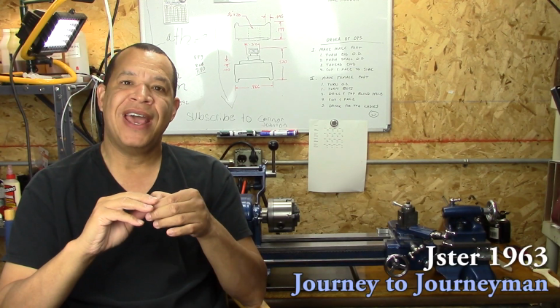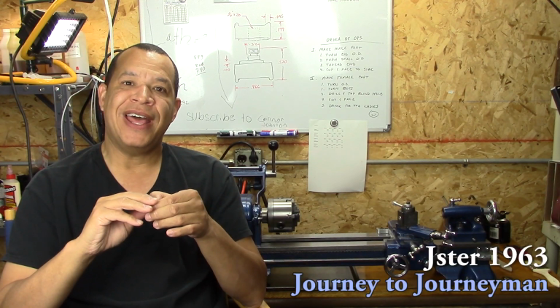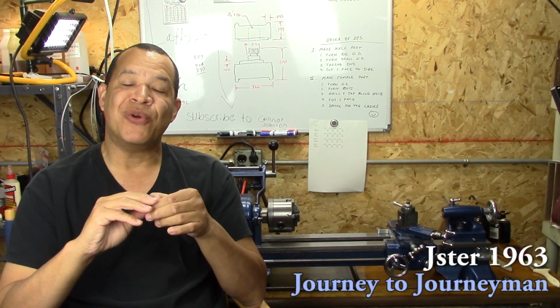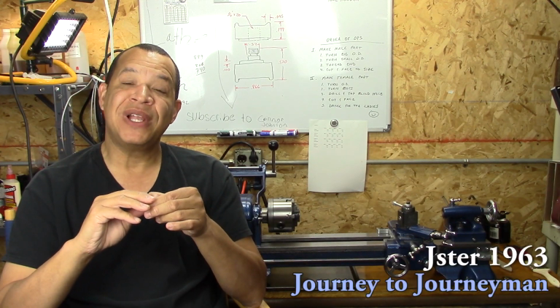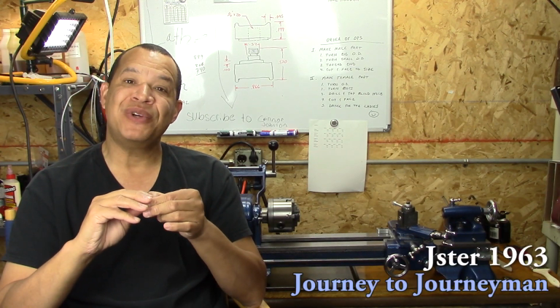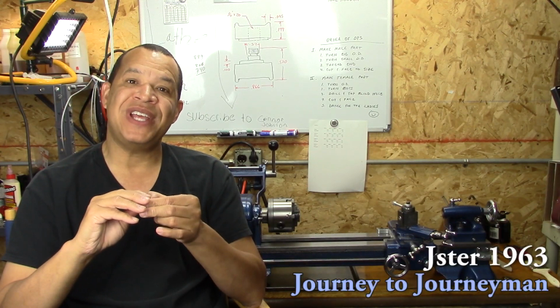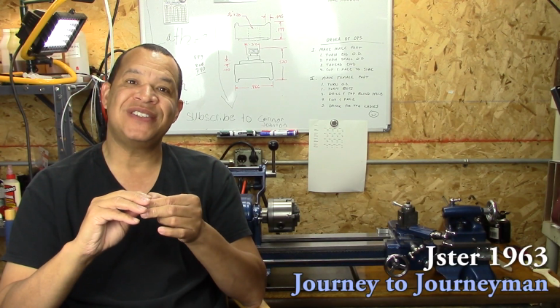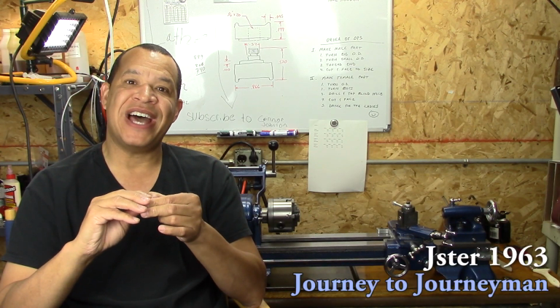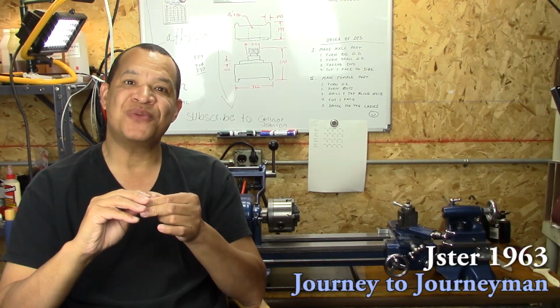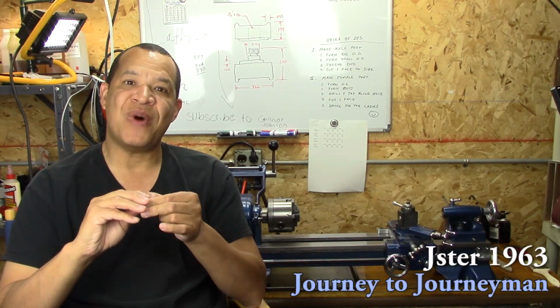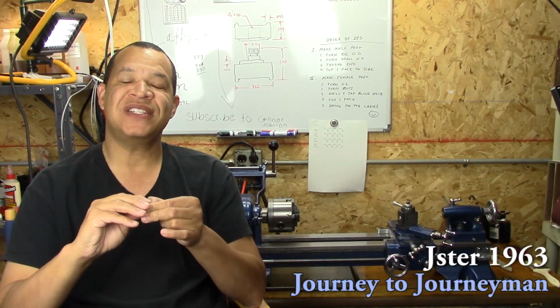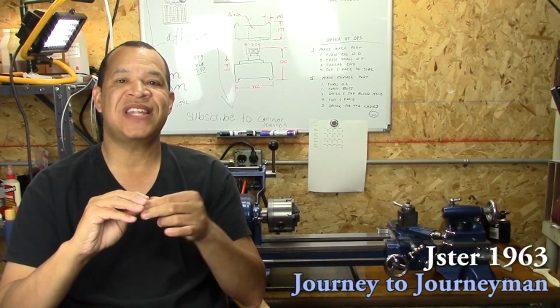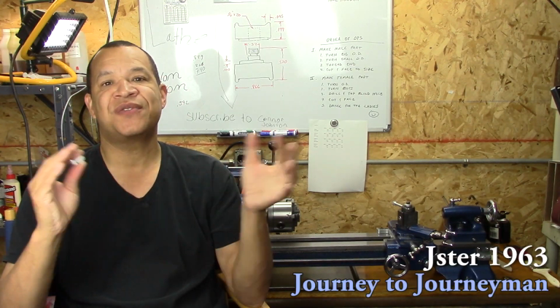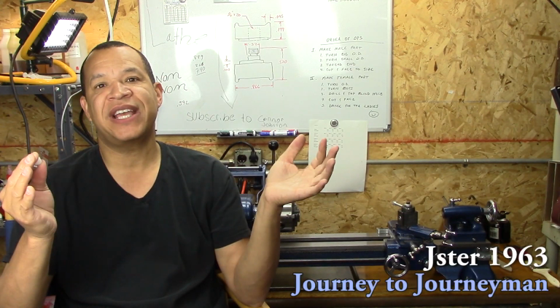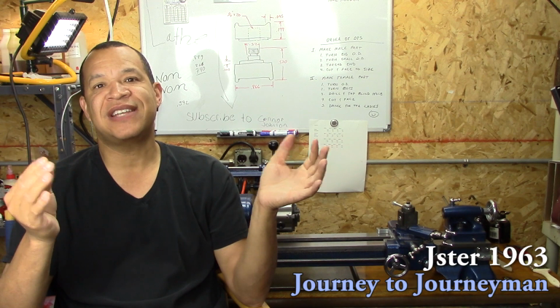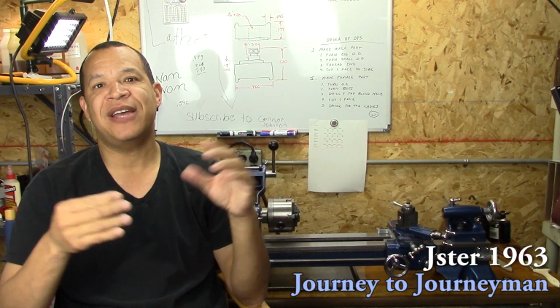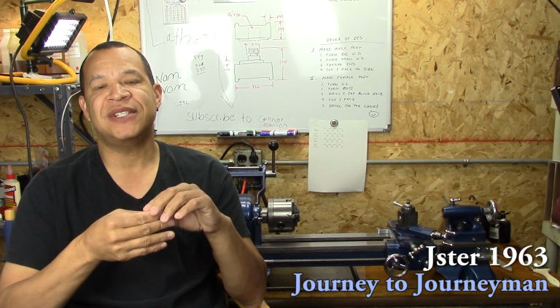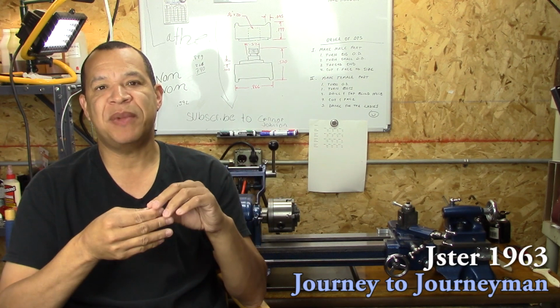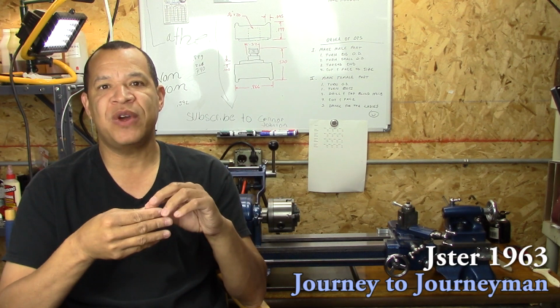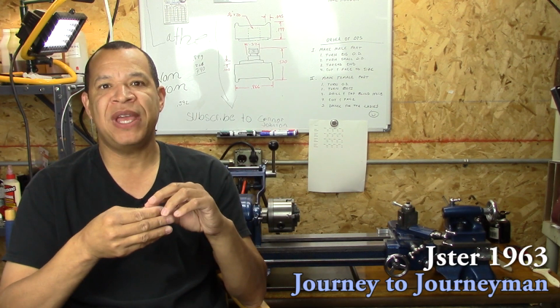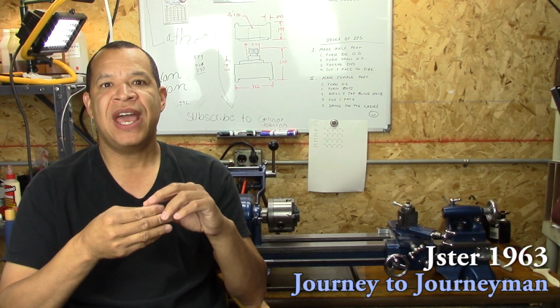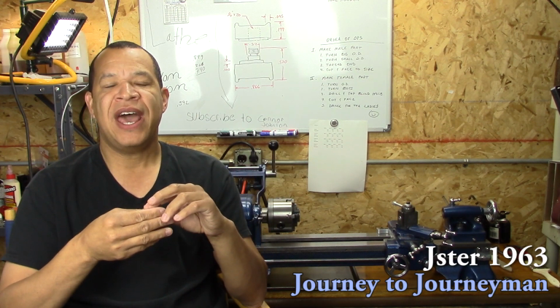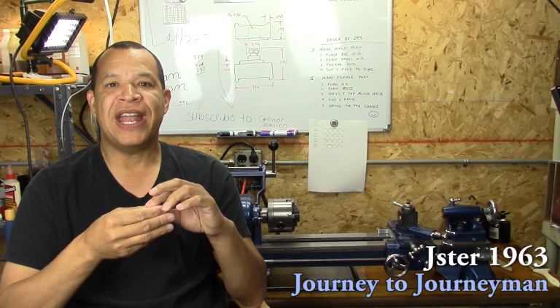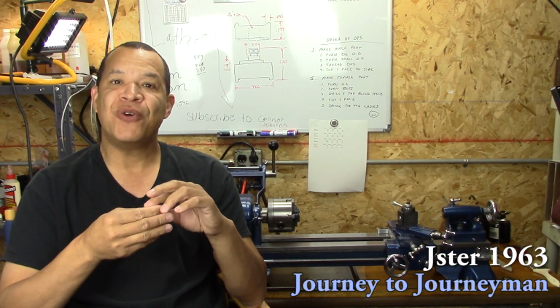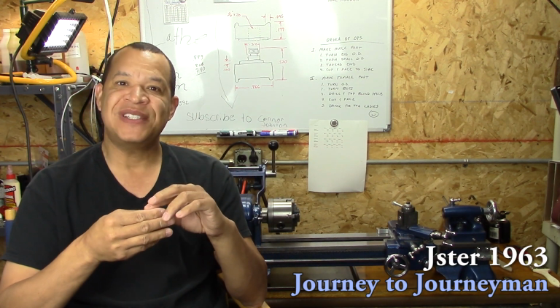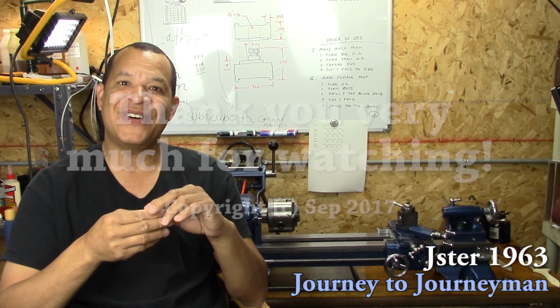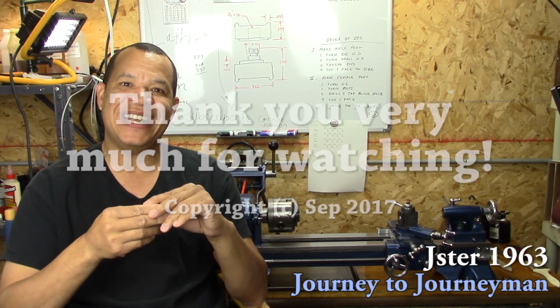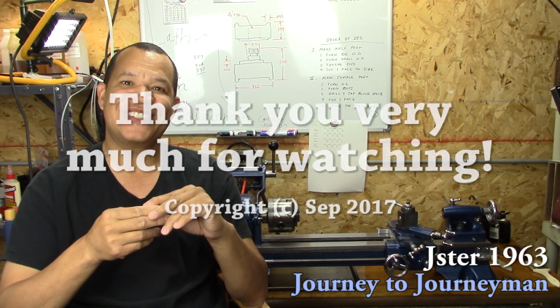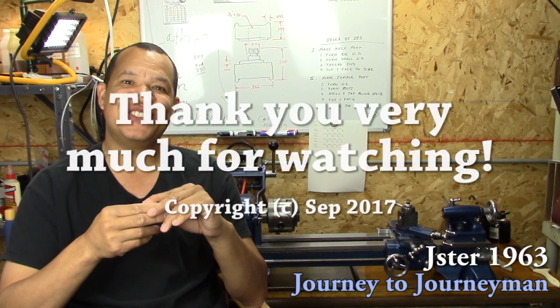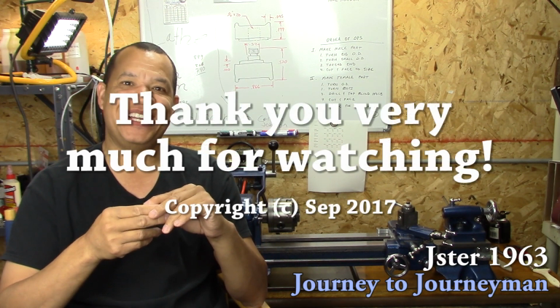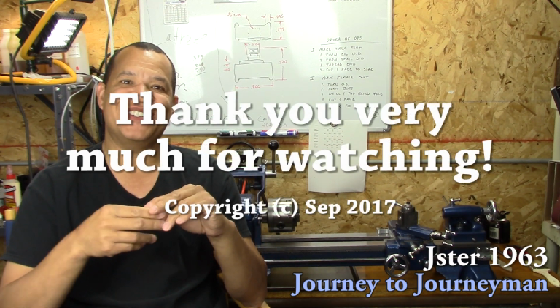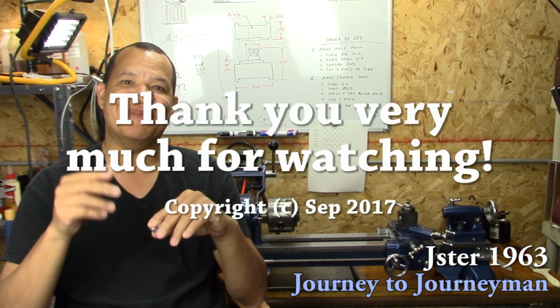I really appreciate you guys watching. Thanks for taking the time to spend it with me, and I hope to see you on the next Journey to Journeyman.